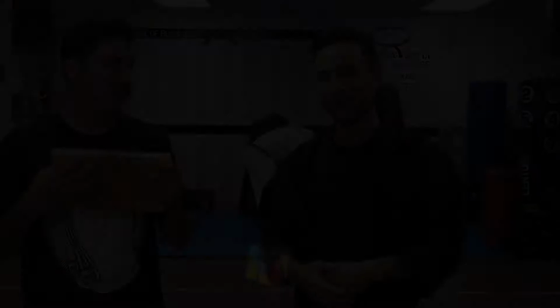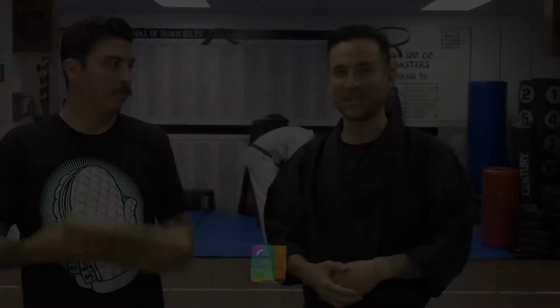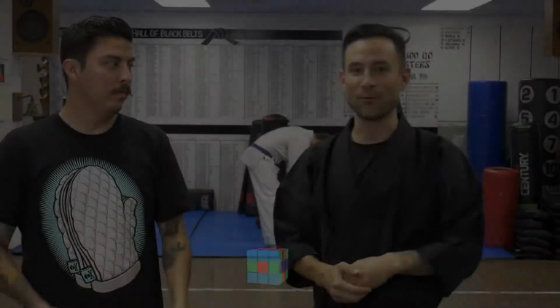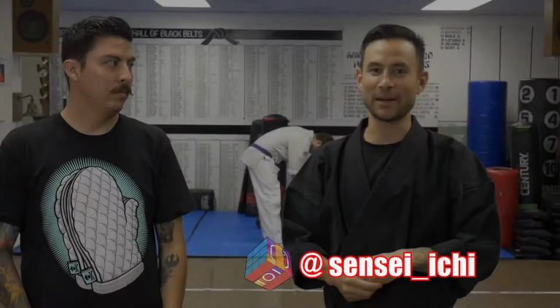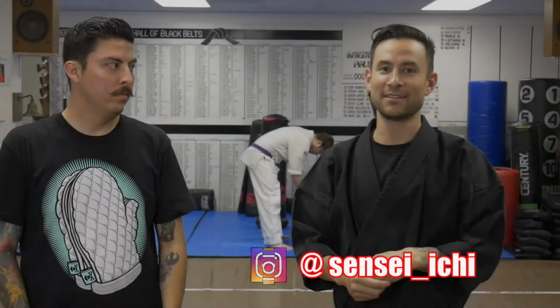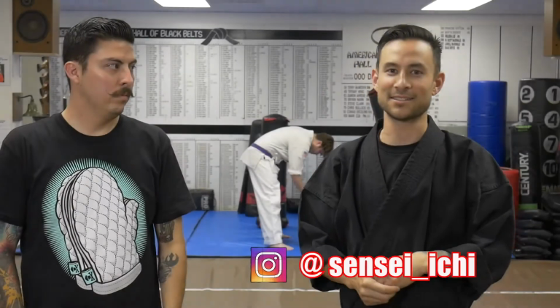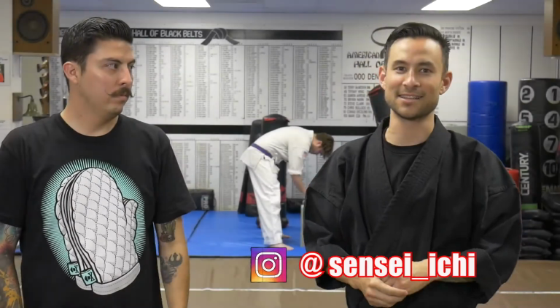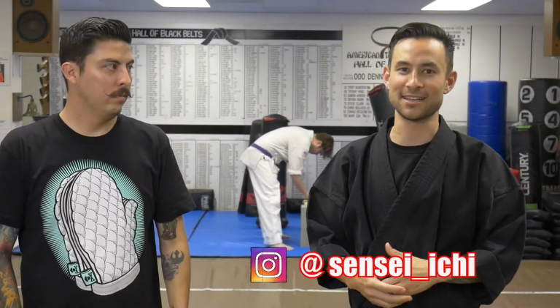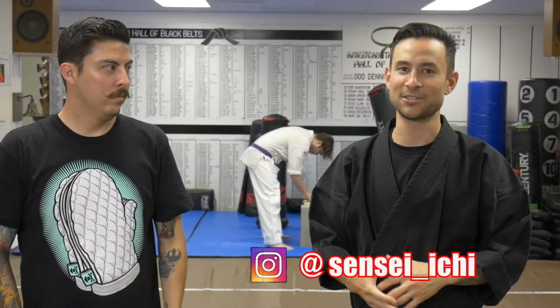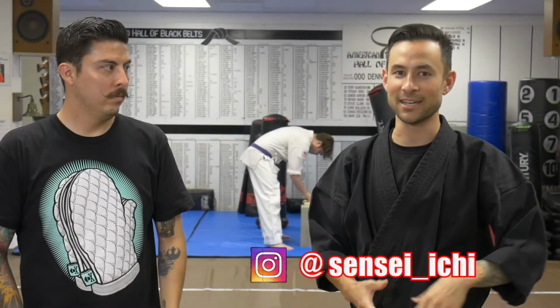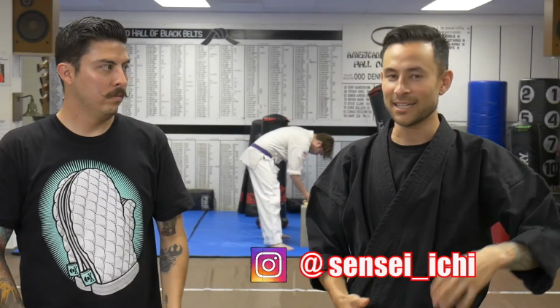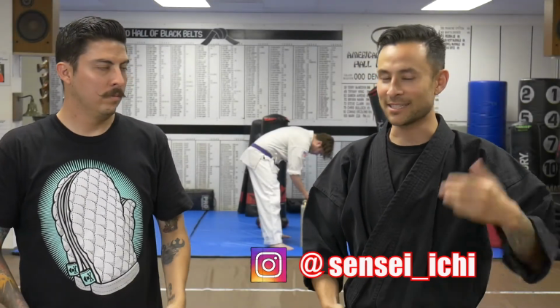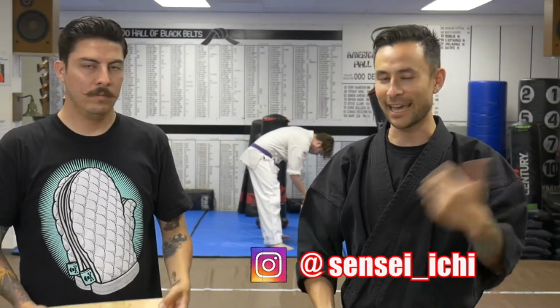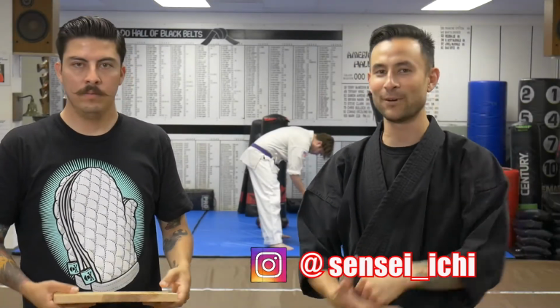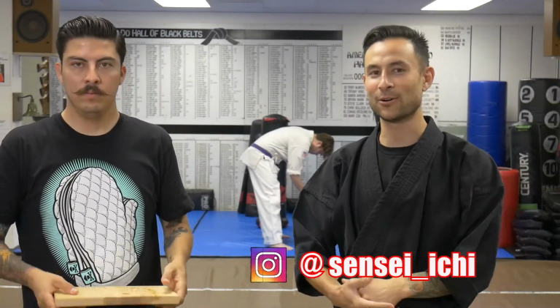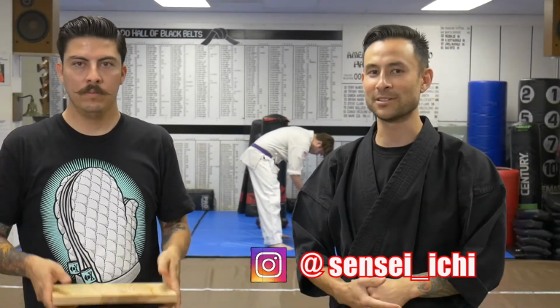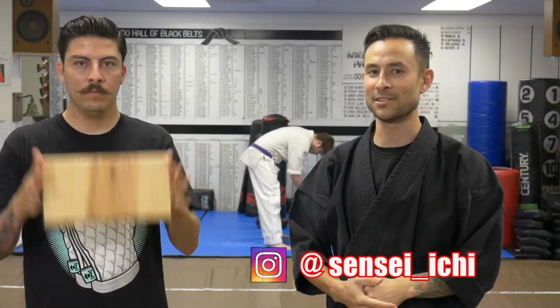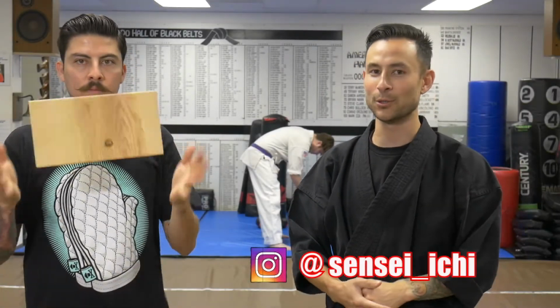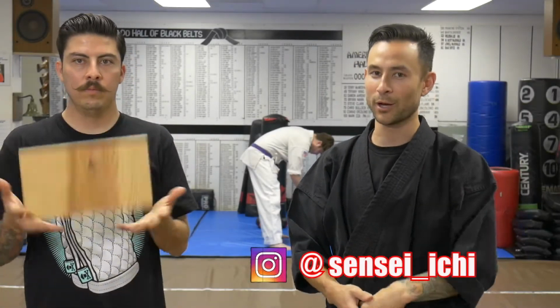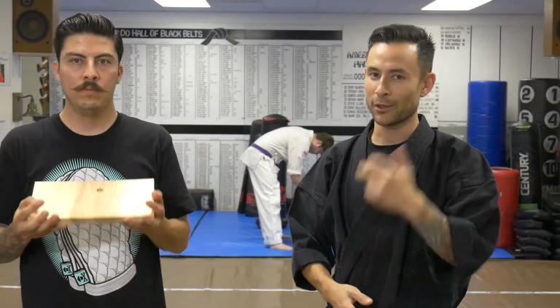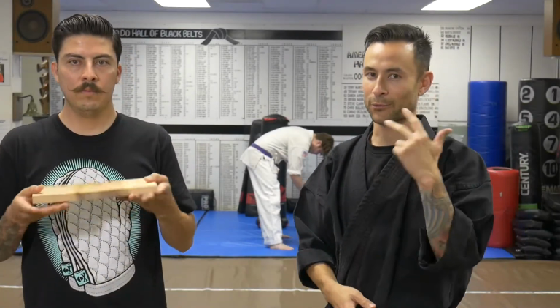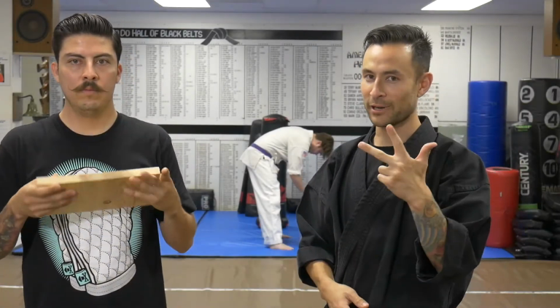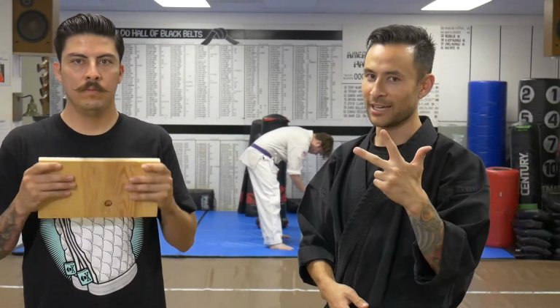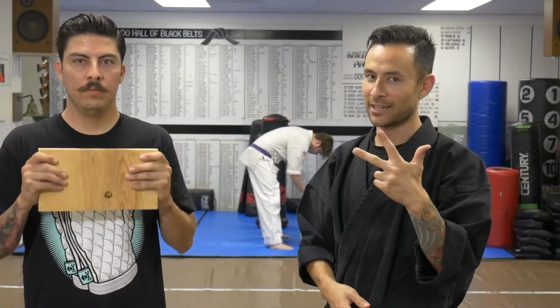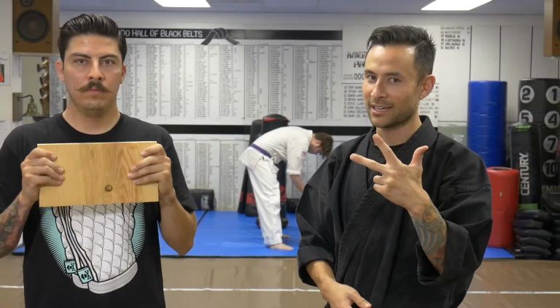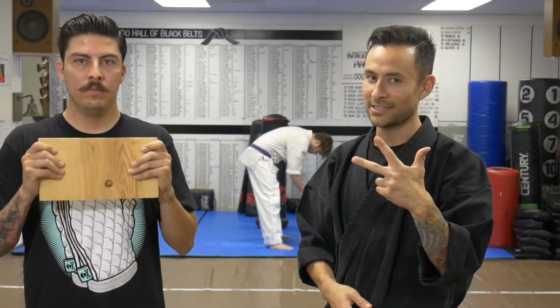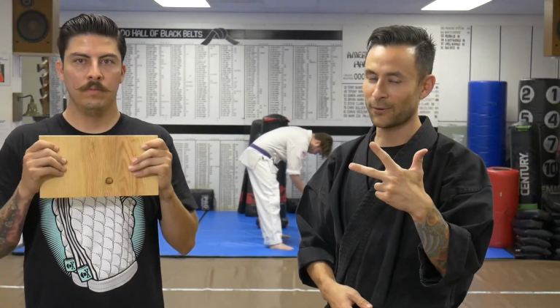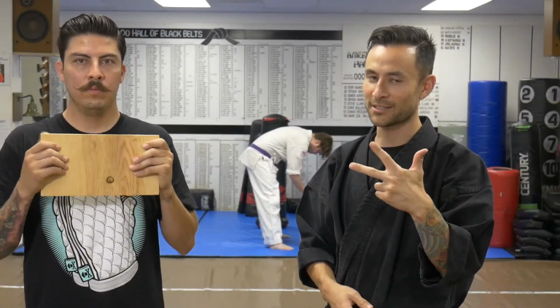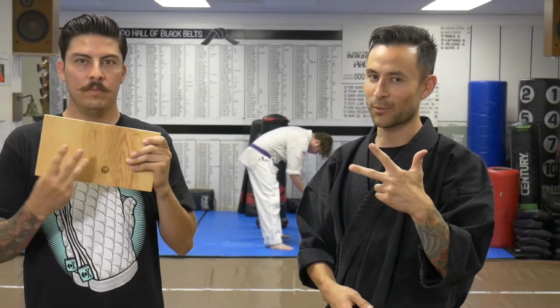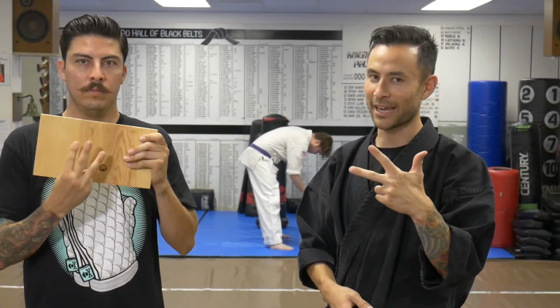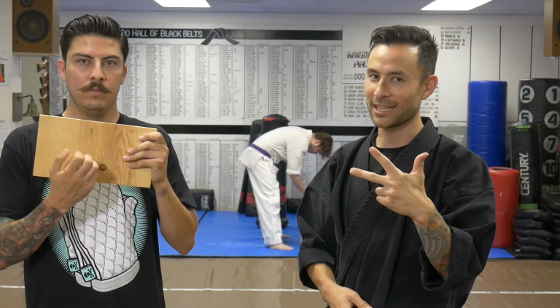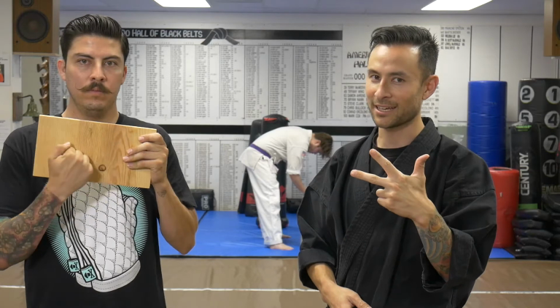What's up everybody? This is Senseiichi. Today we are going to do three easy ways to break anything.